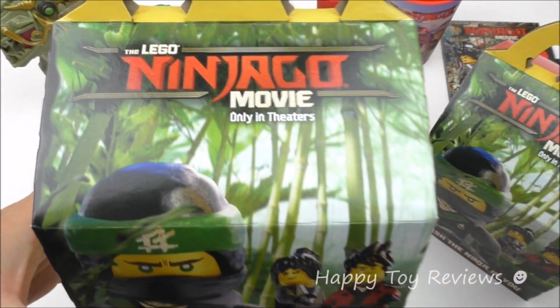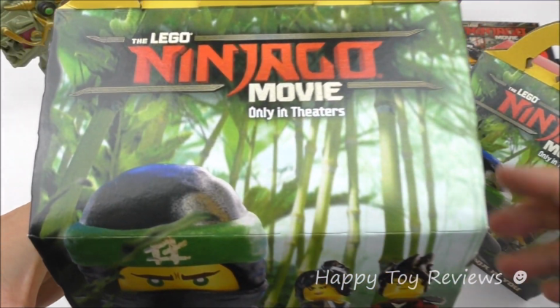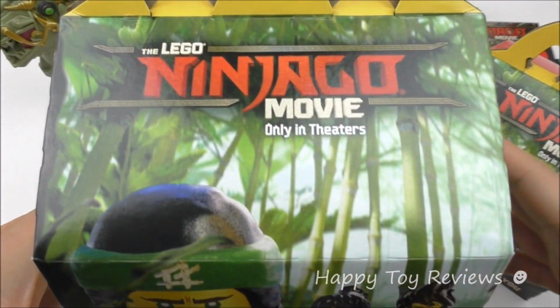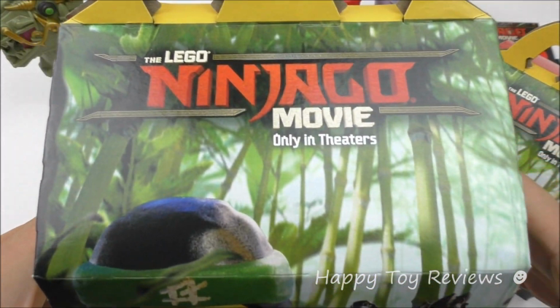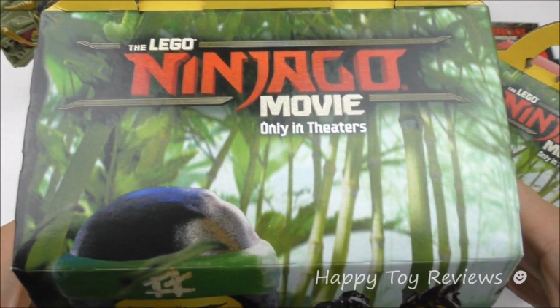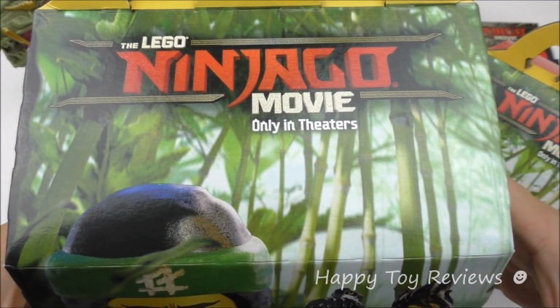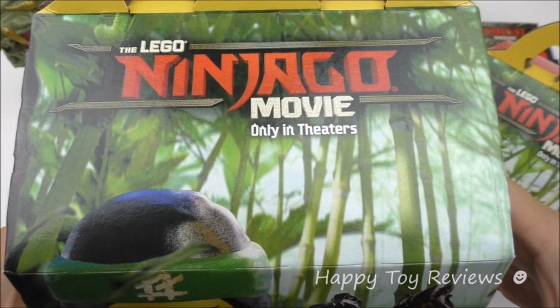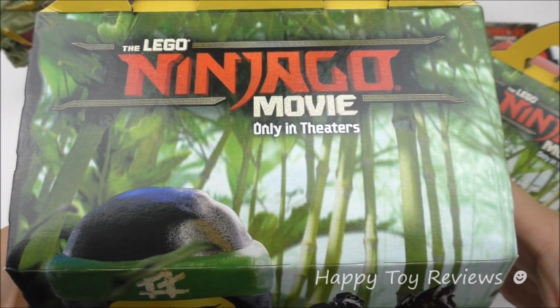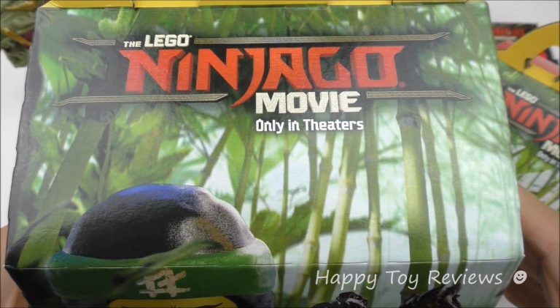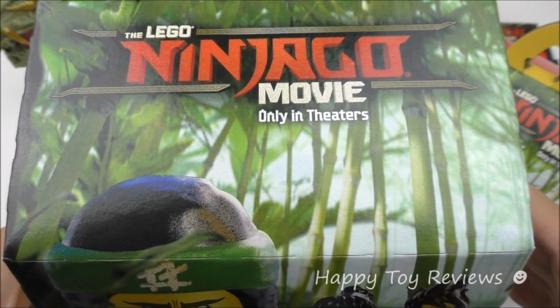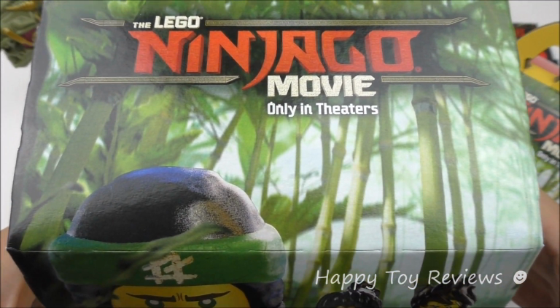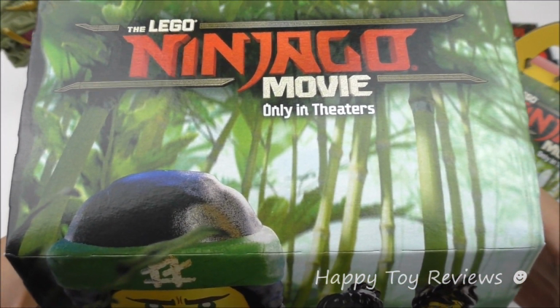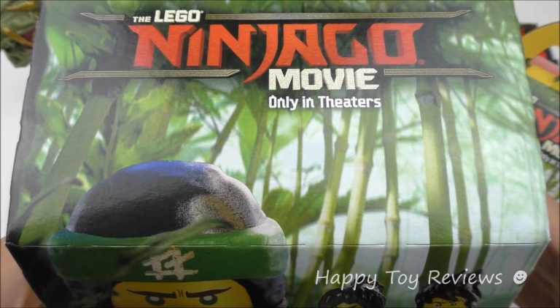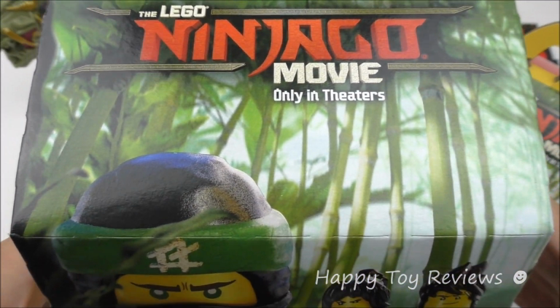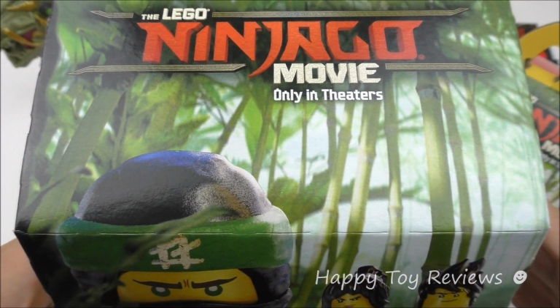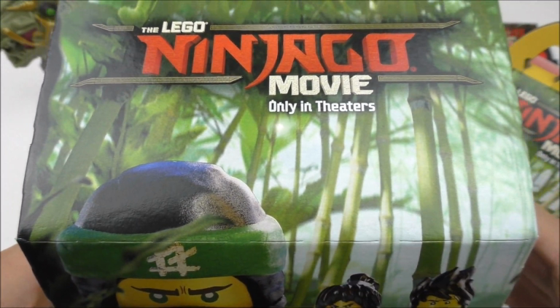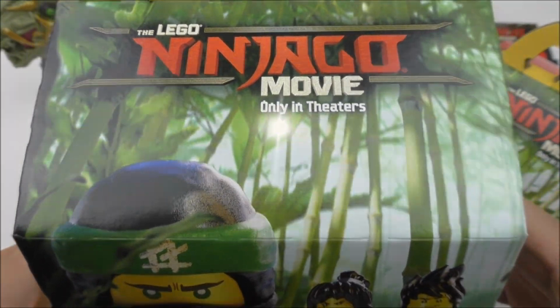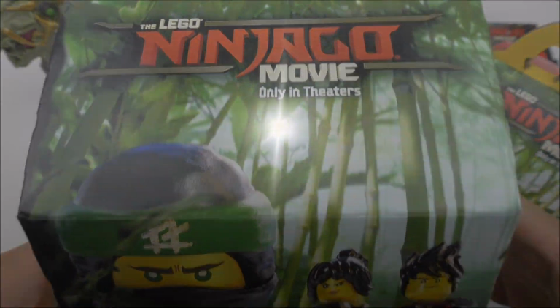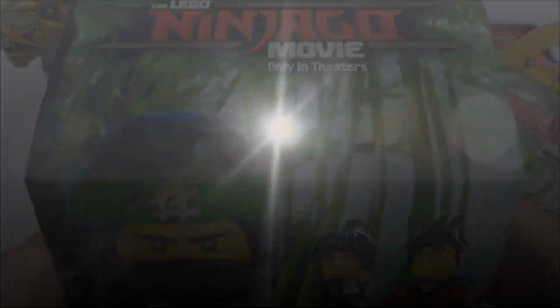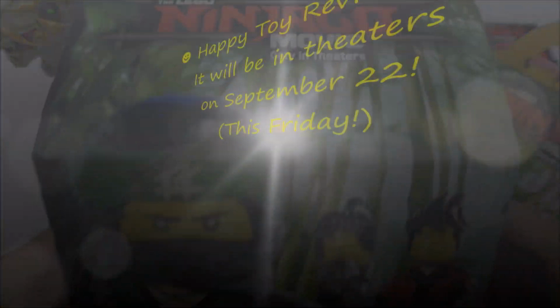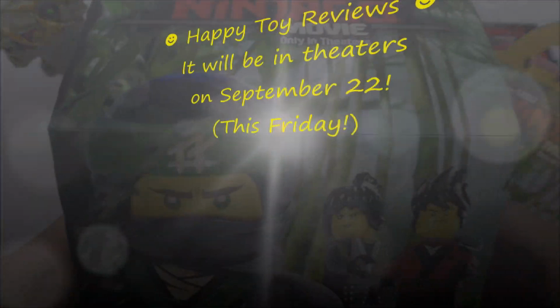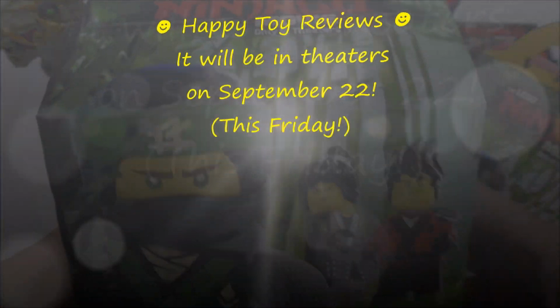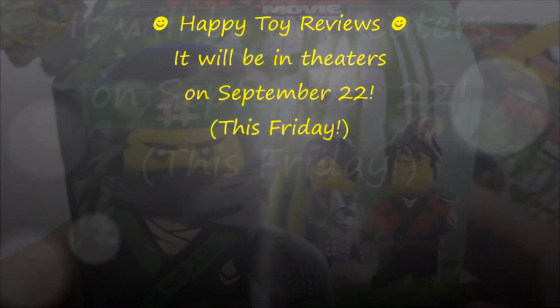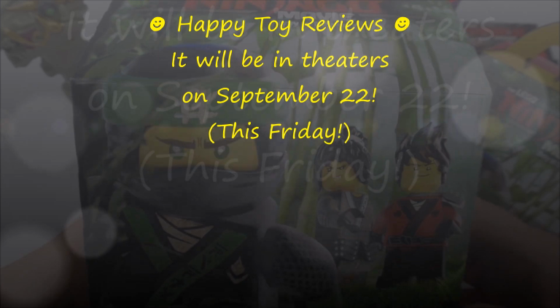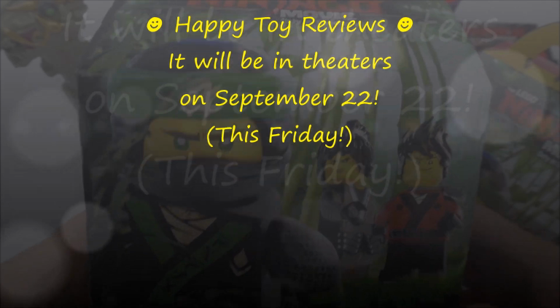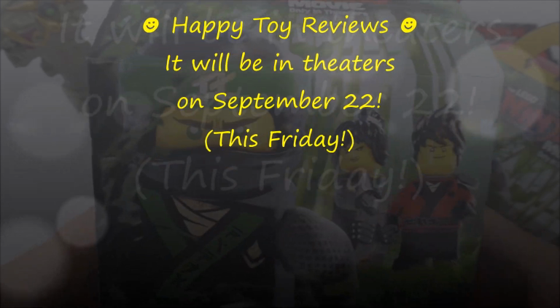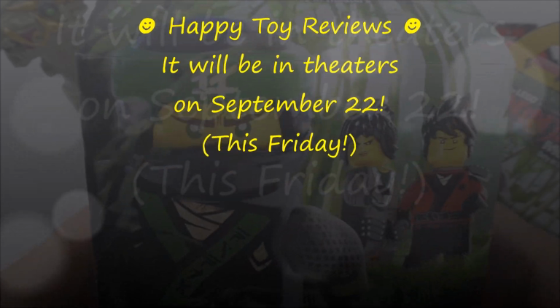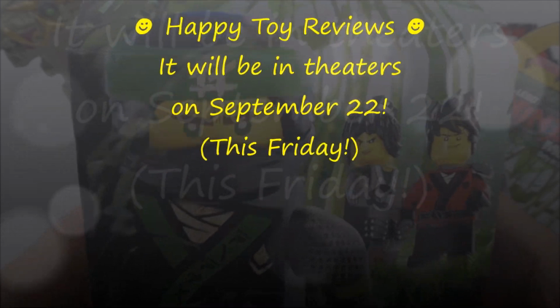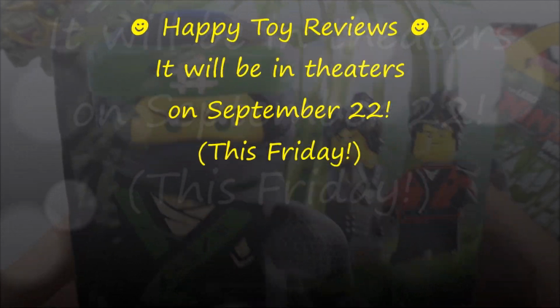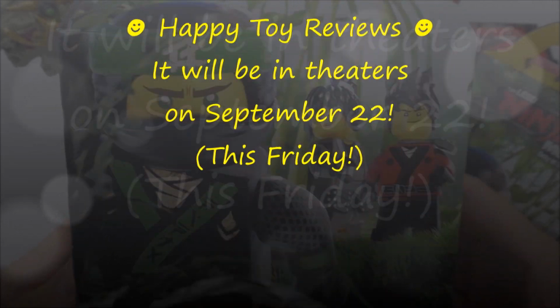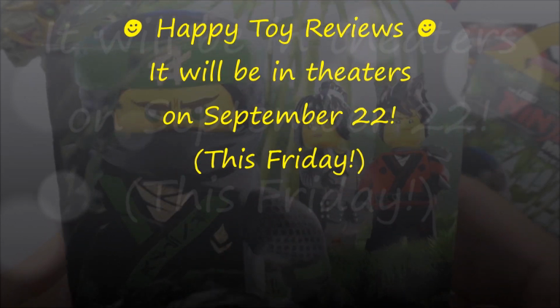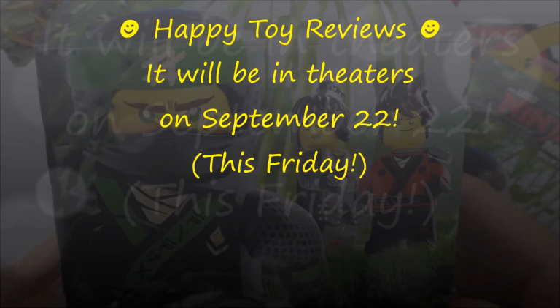The Lego Ninjago Movie, only in theaters. We'll be in theaters on September 22nd, so it's this Friday.